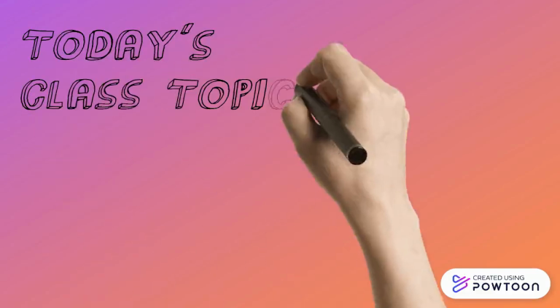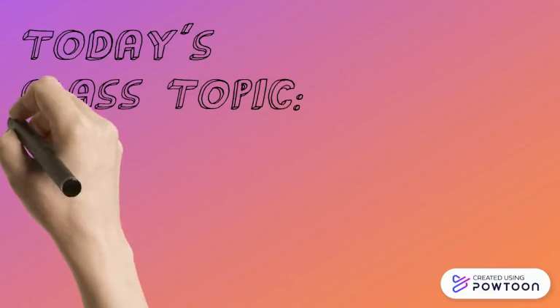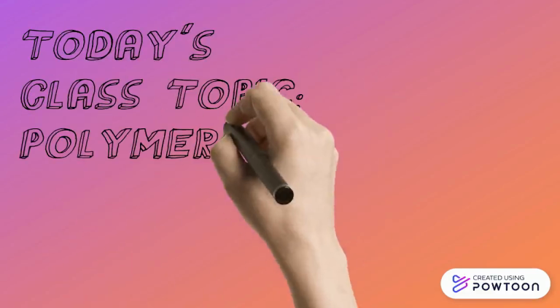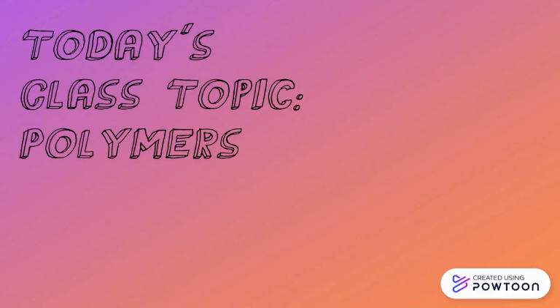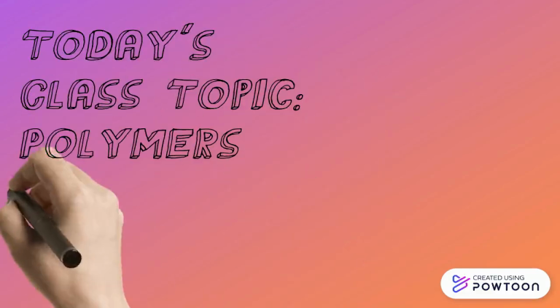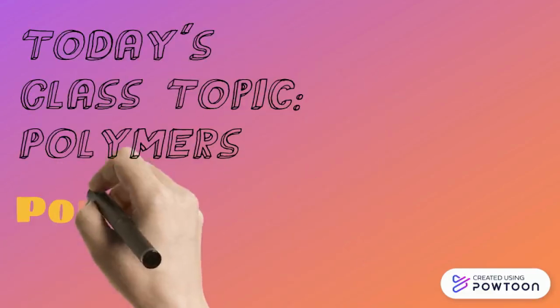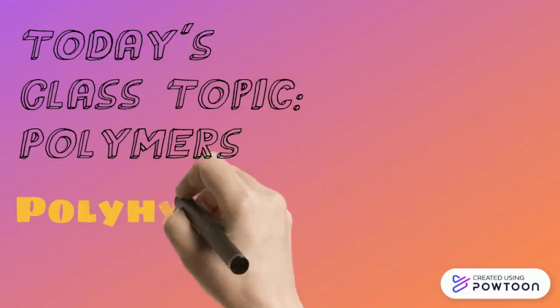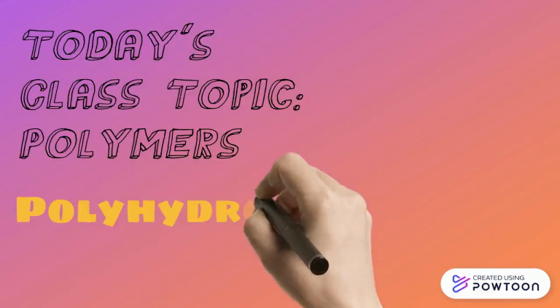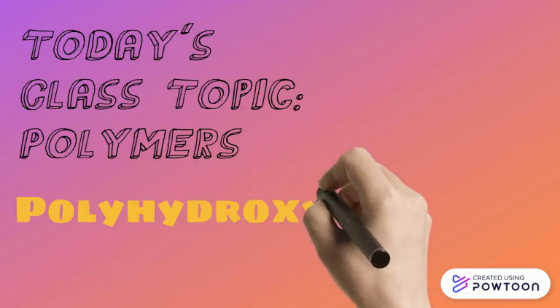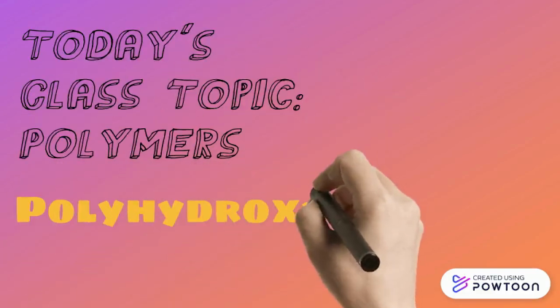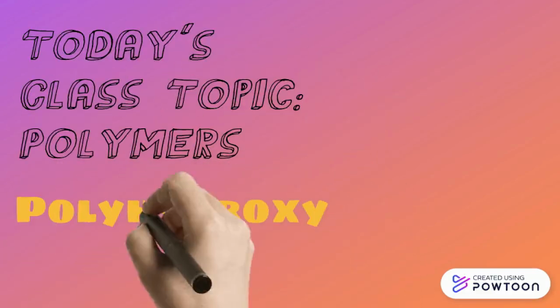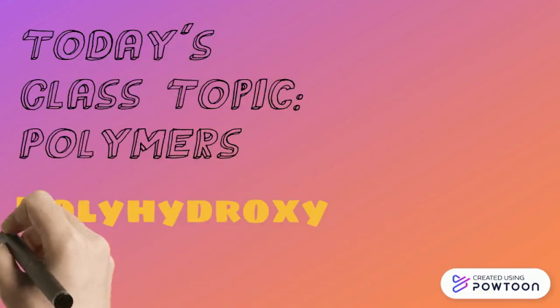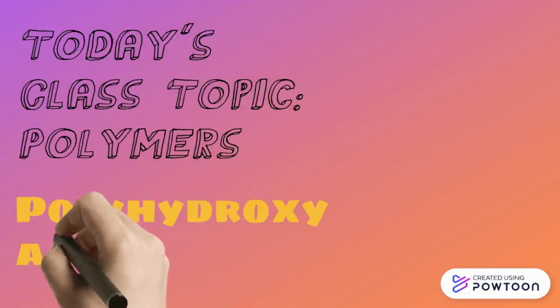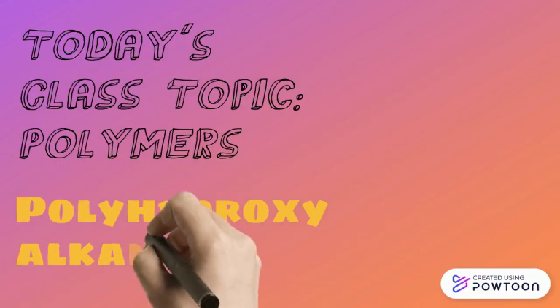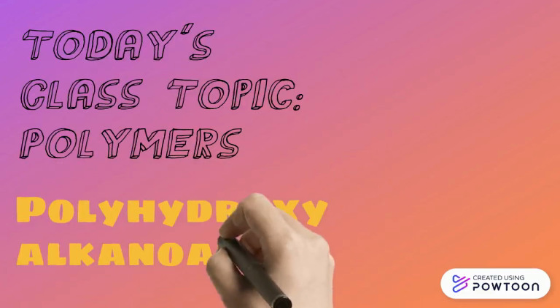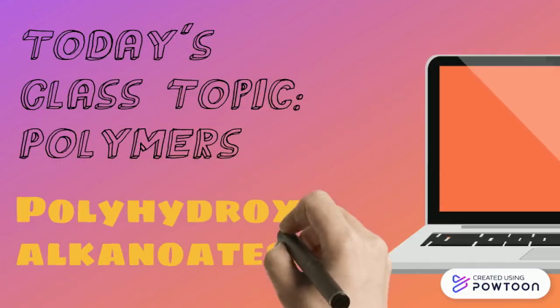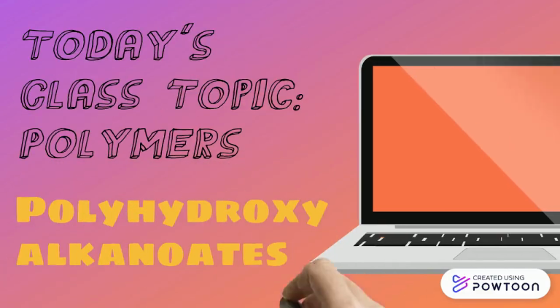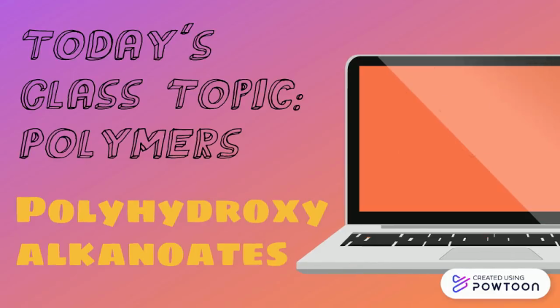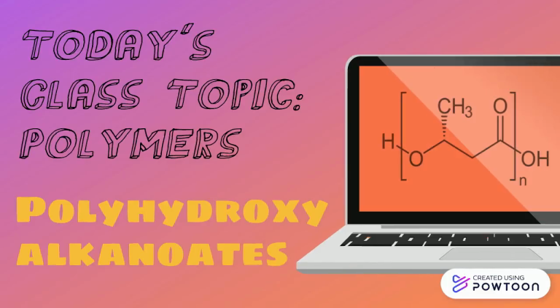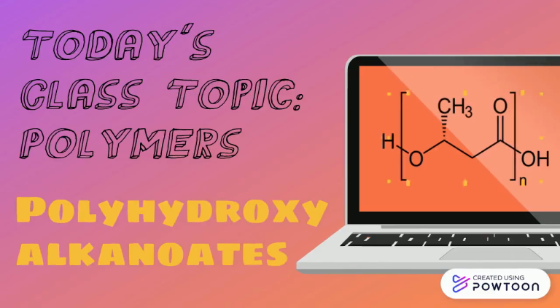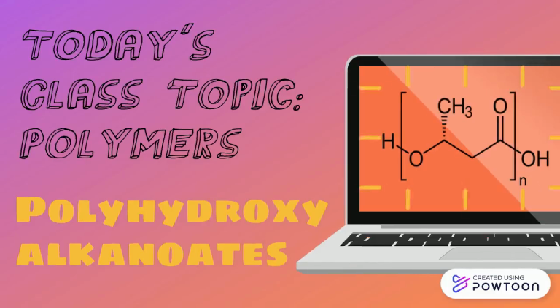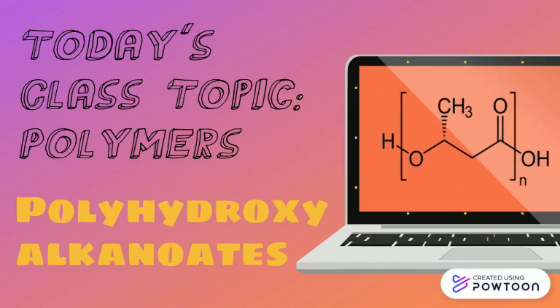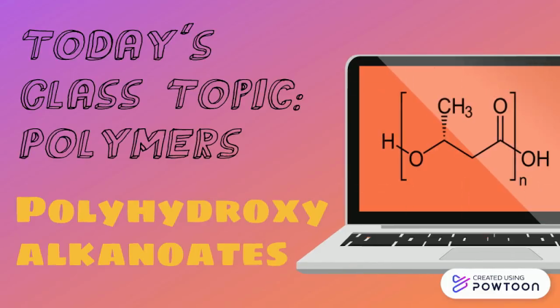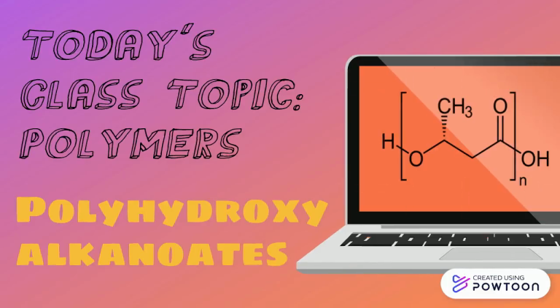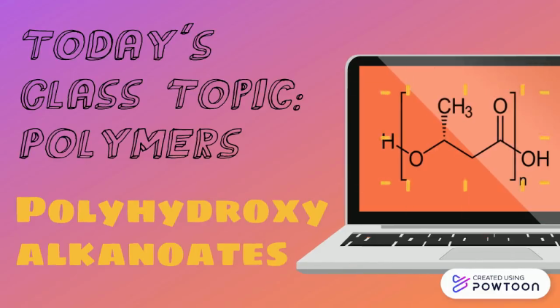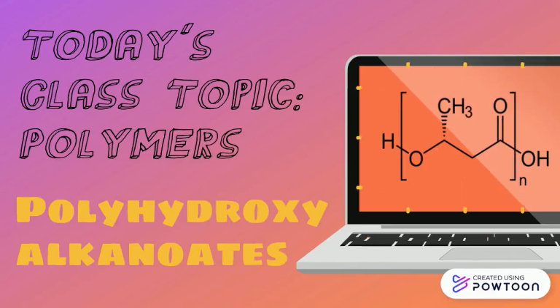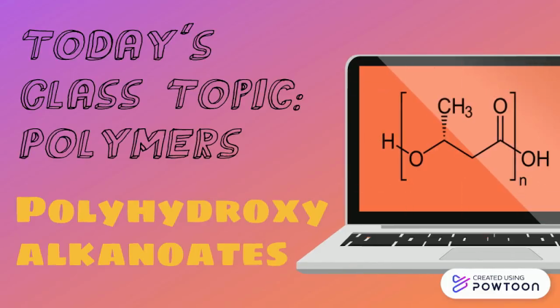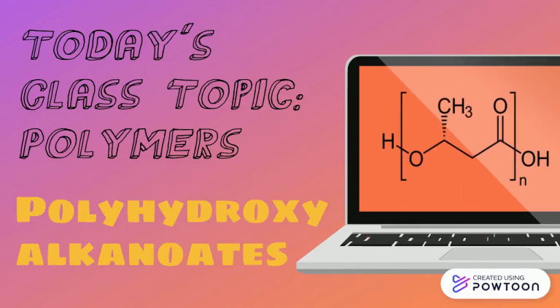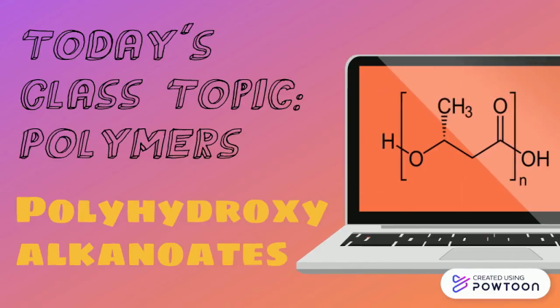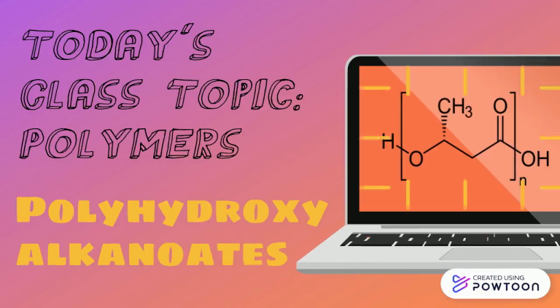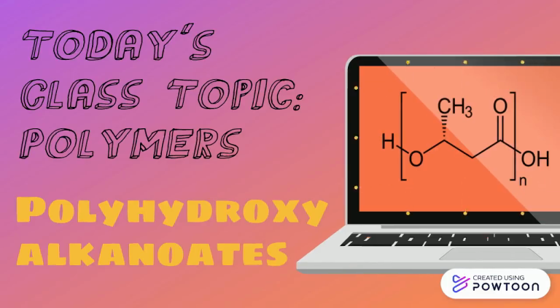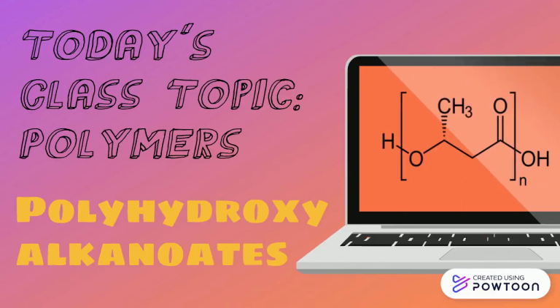Hello class. Today's lesson is on a very important polymer called polyhydroxyalkanoate, commonly known as PHA.